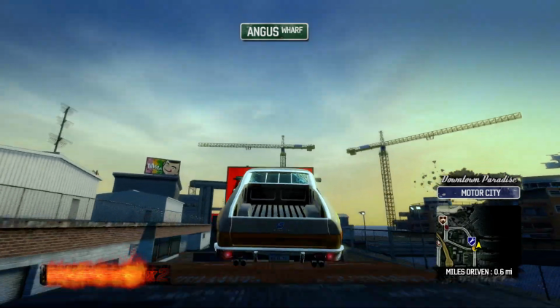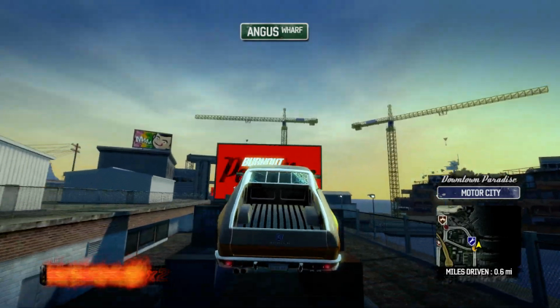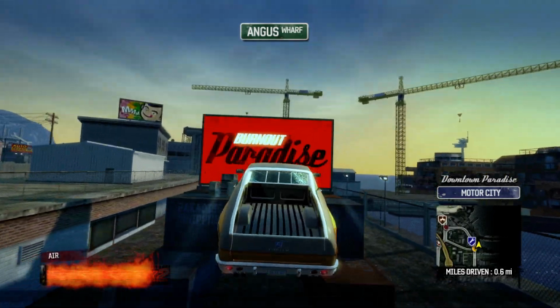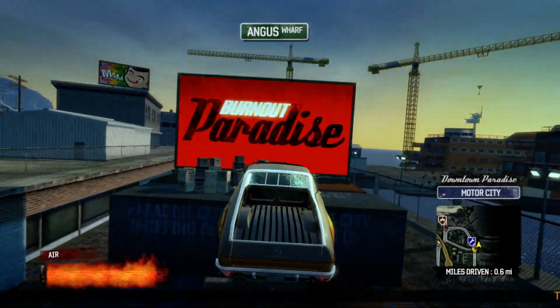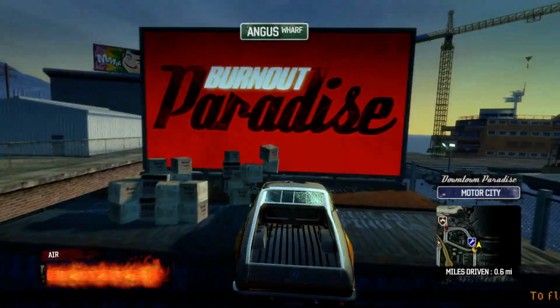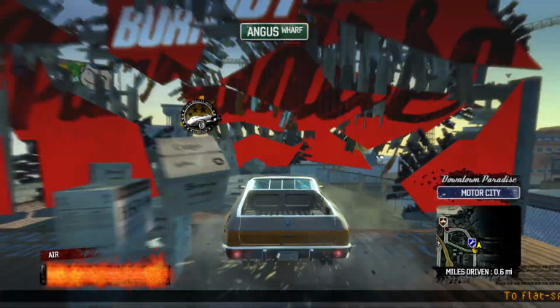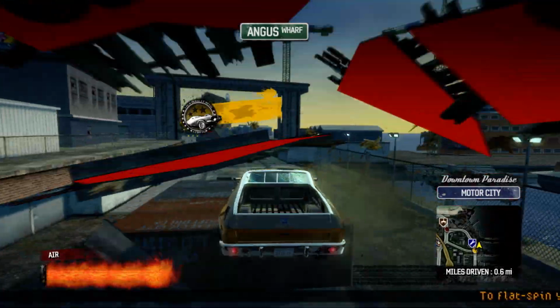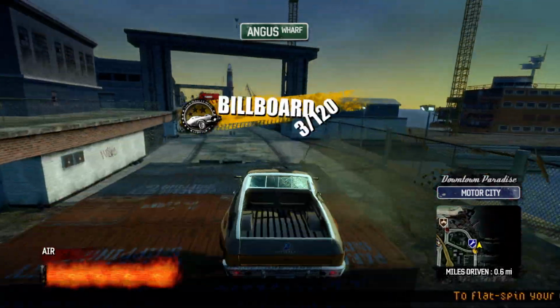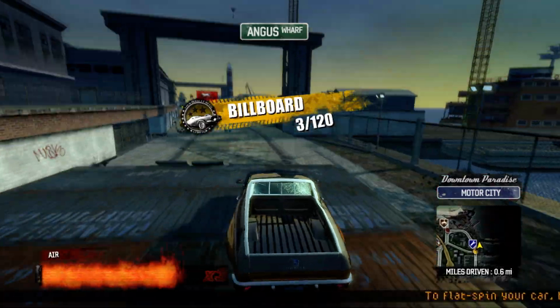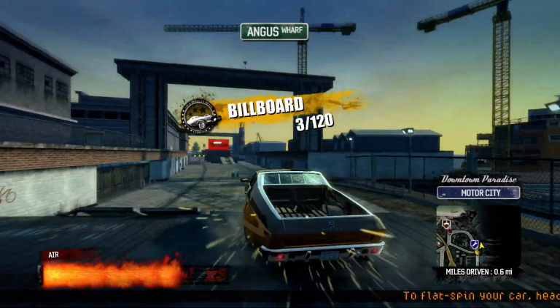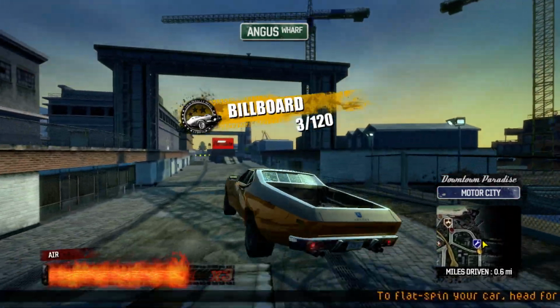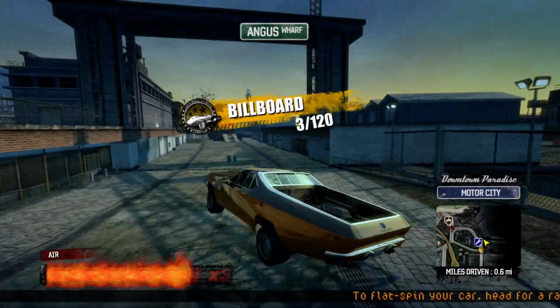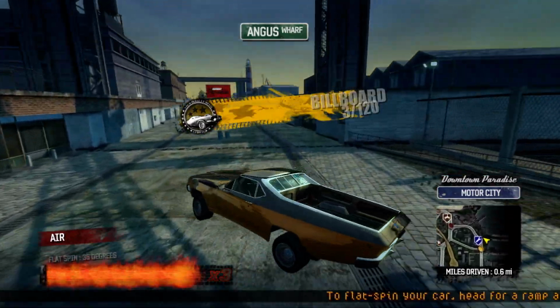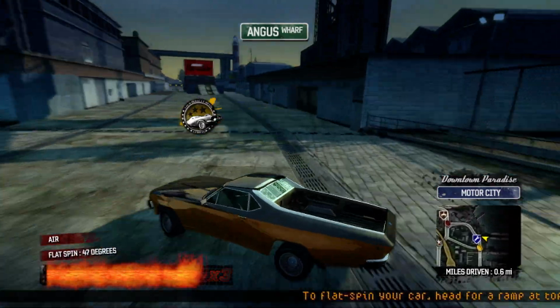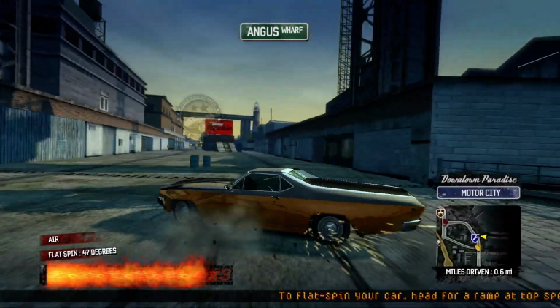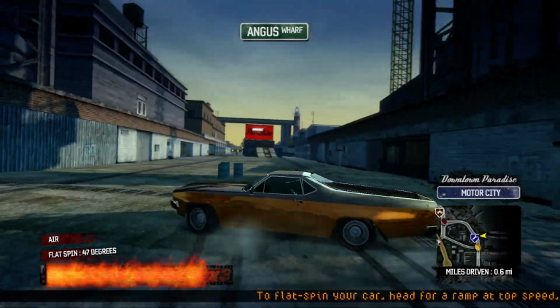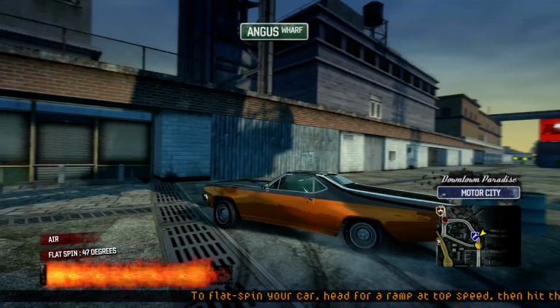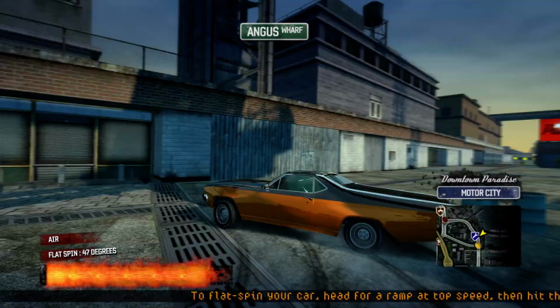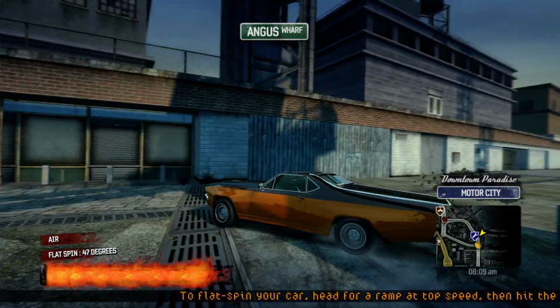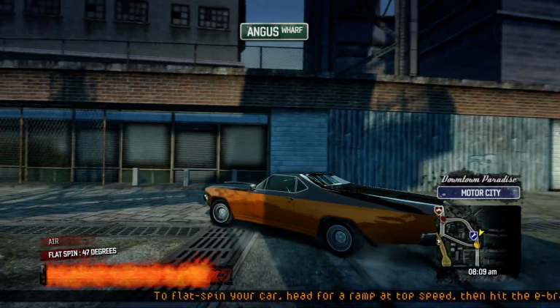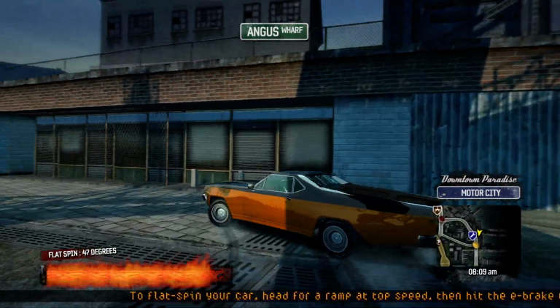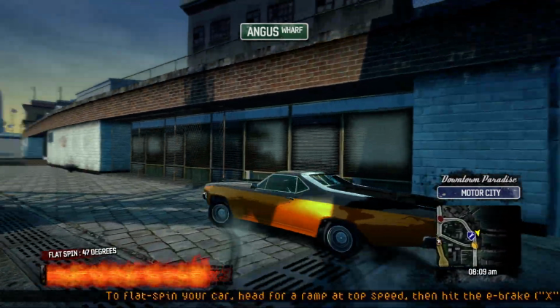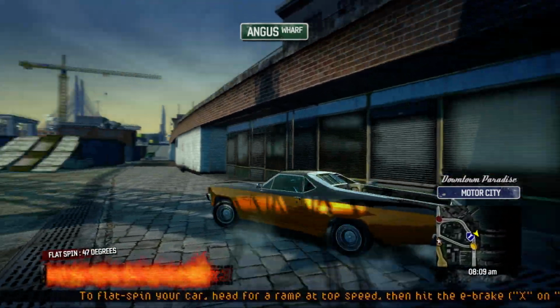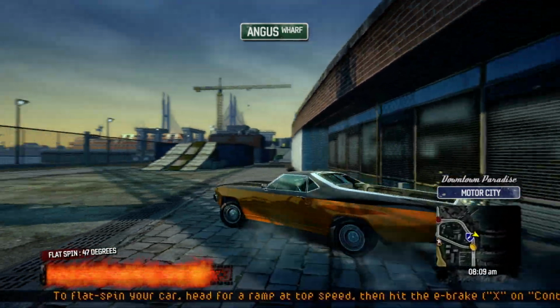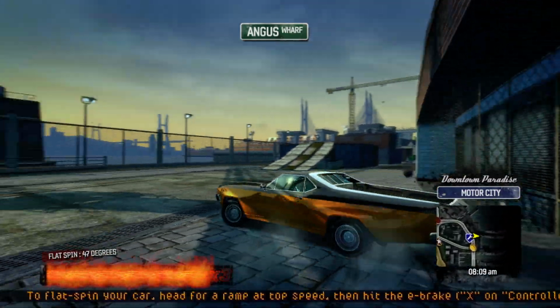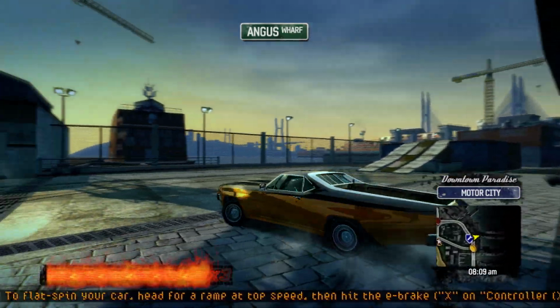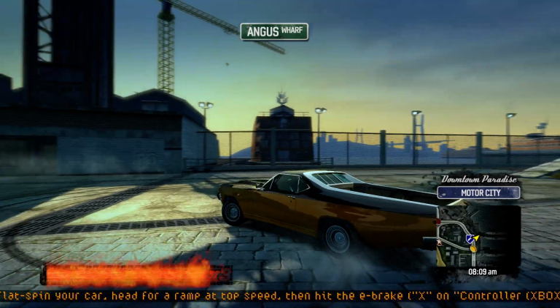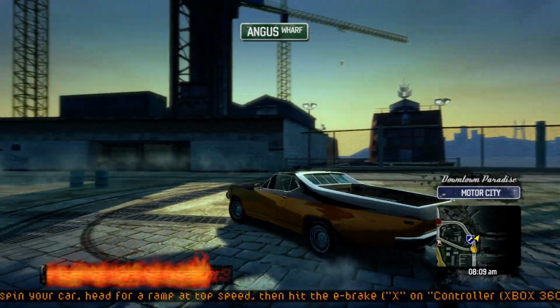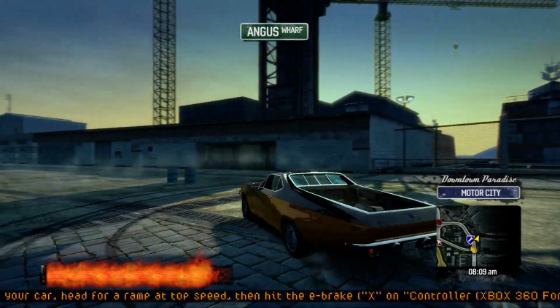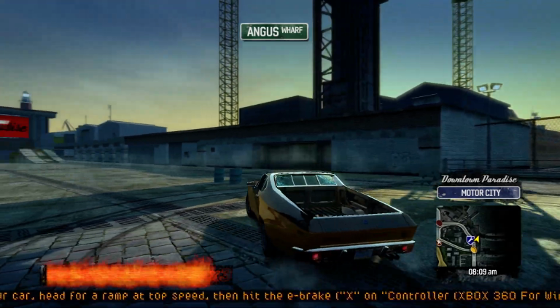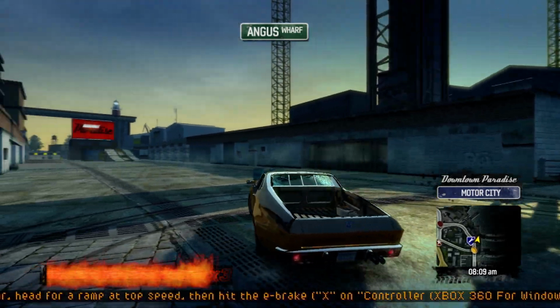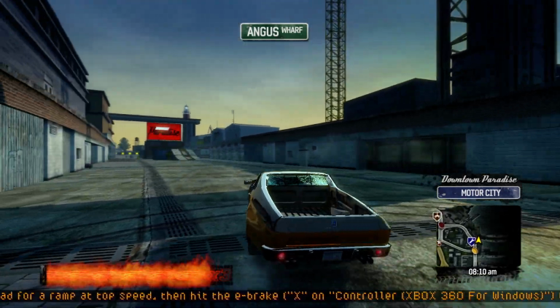To flat spin your car, head for a ramp at top speed. Then hit the e-brake to spin off the edge.